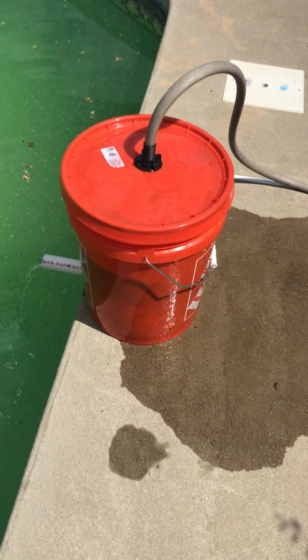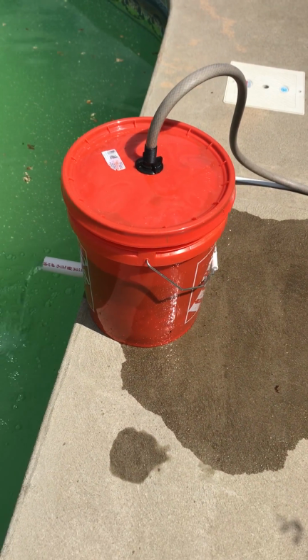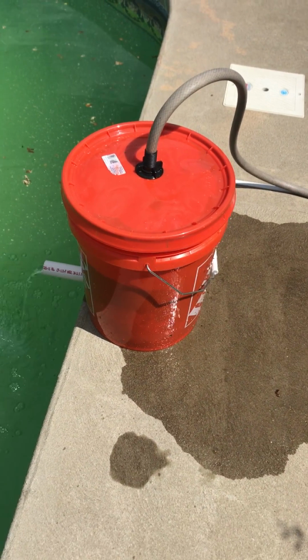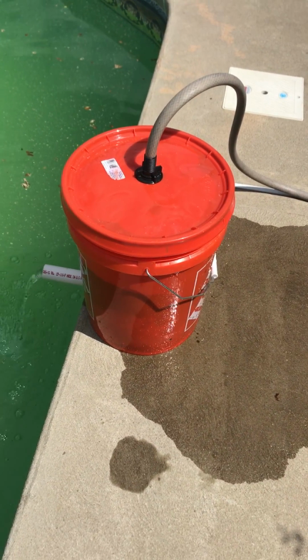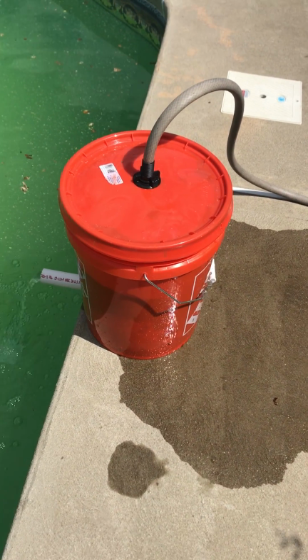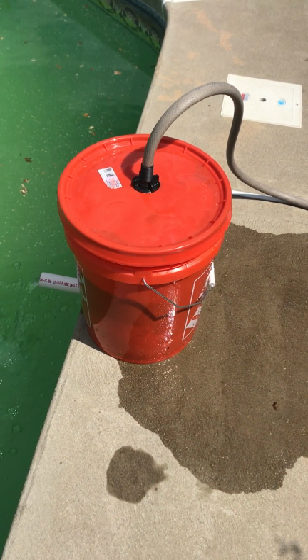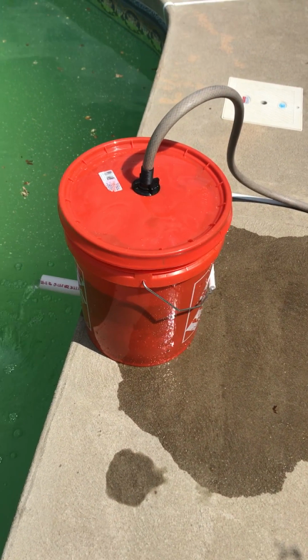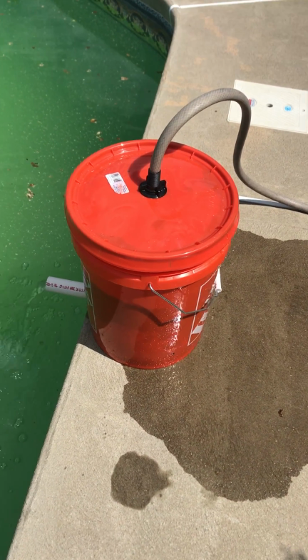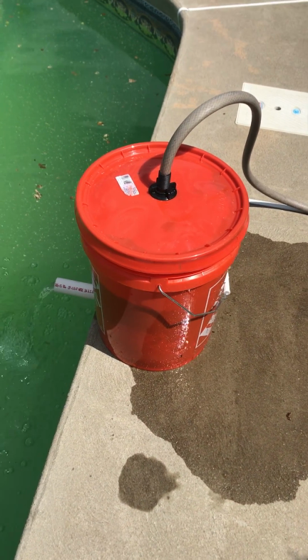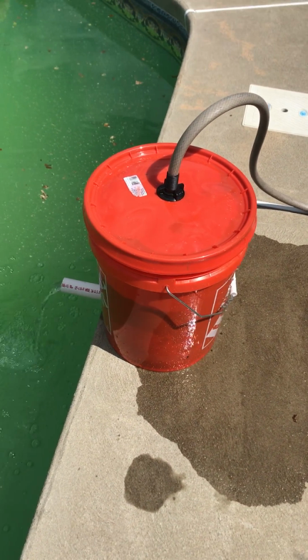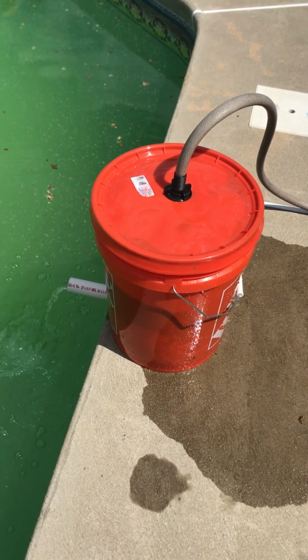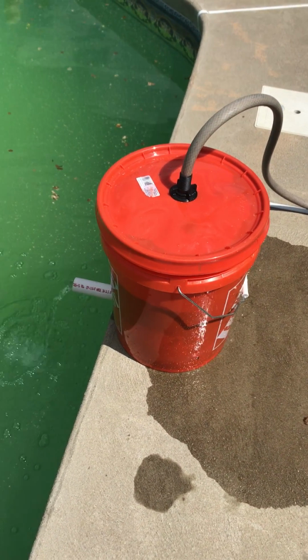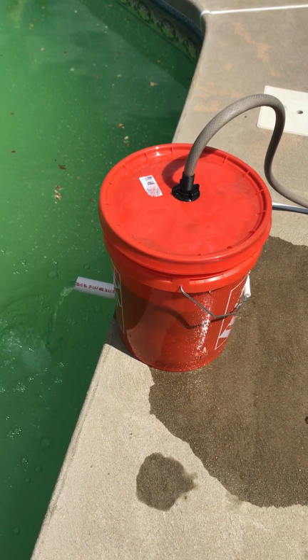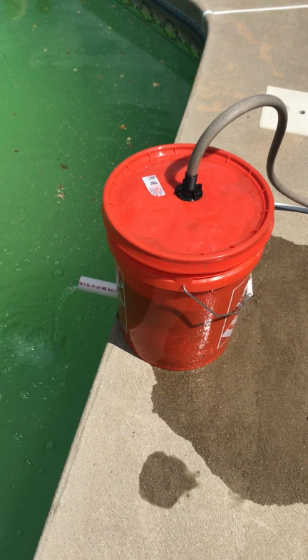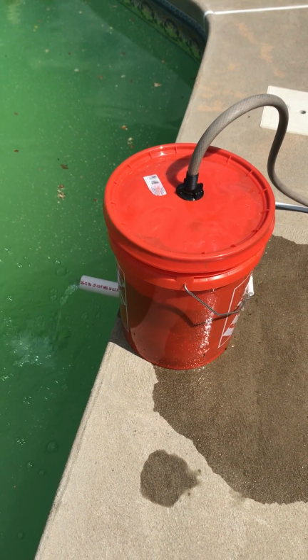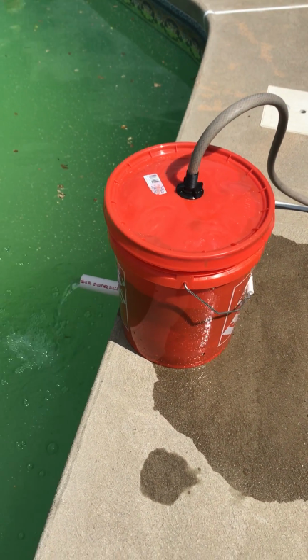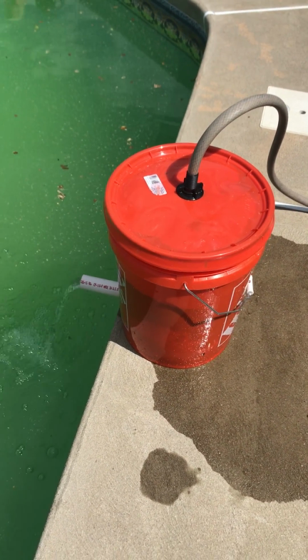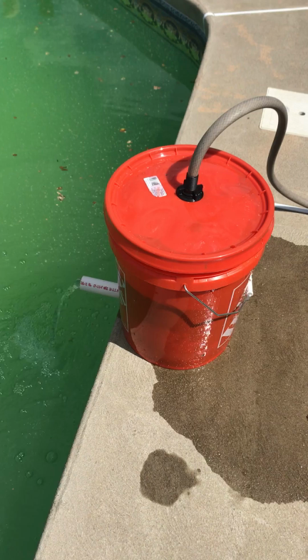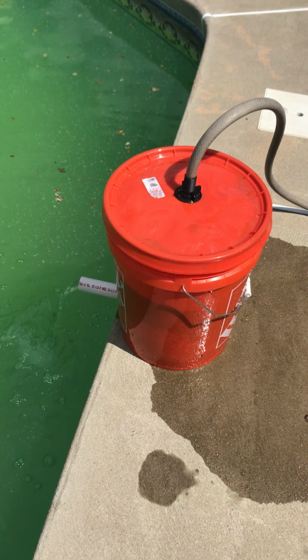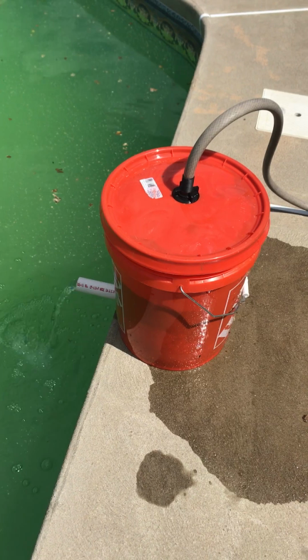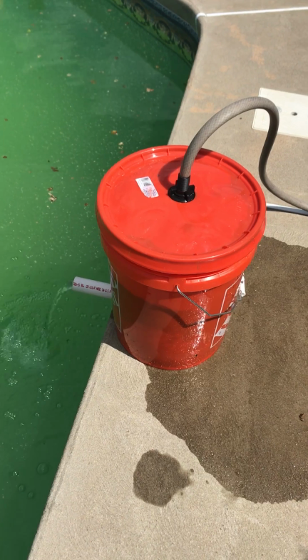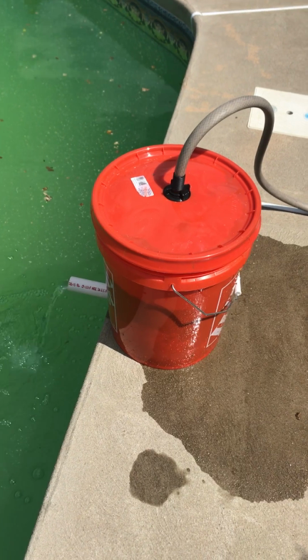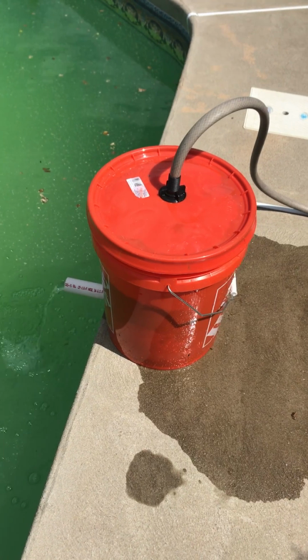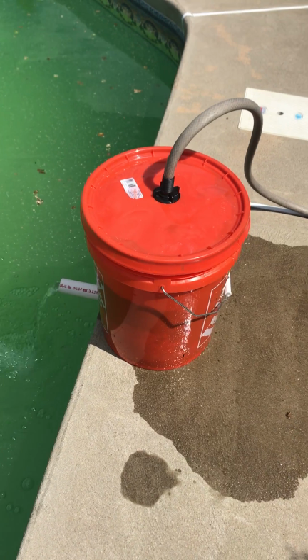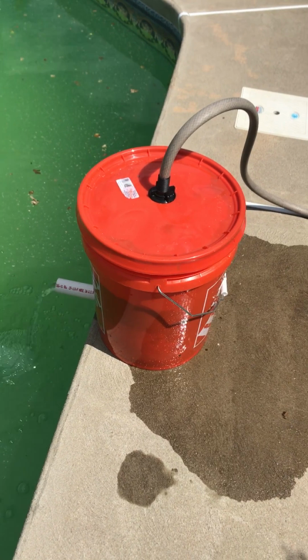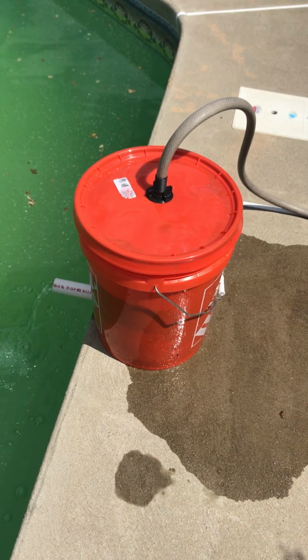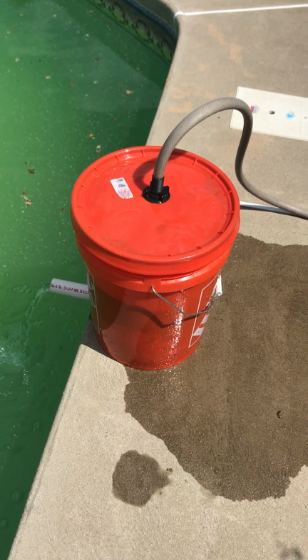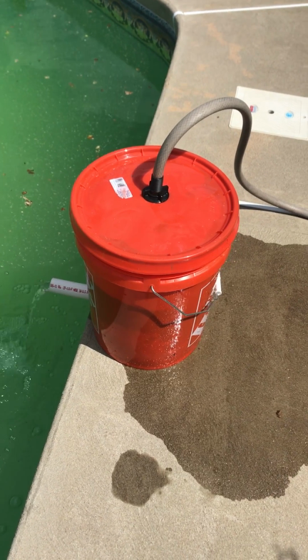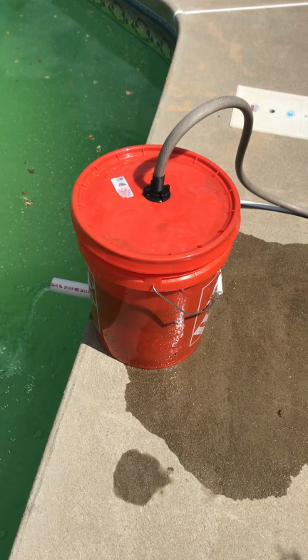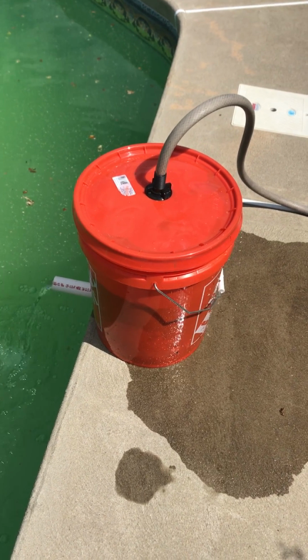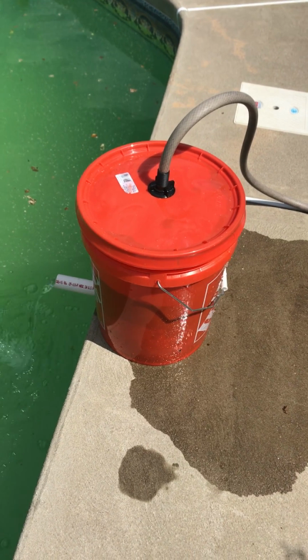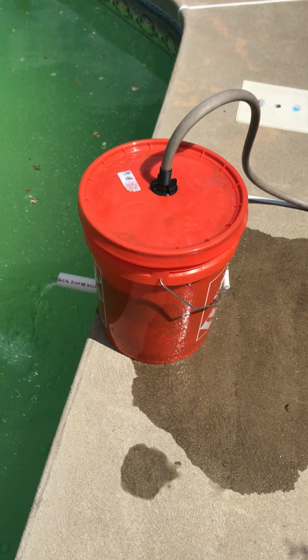I'm going to let this run for a few hours, maybe overnight, and see what happens.